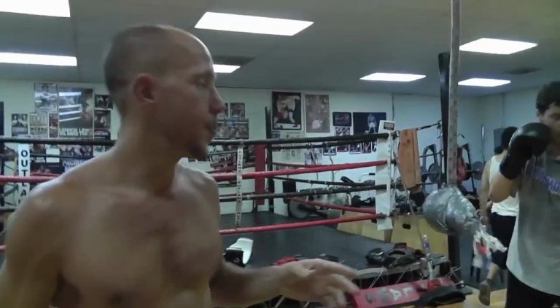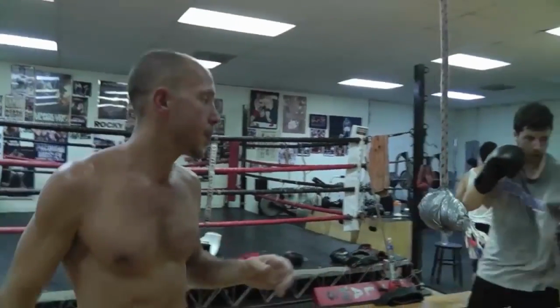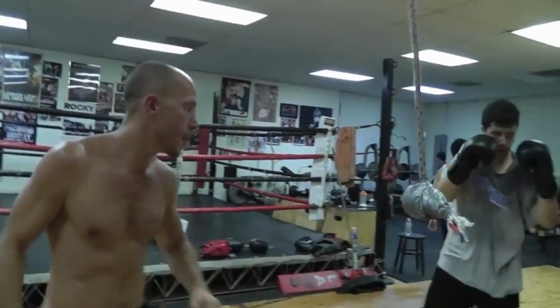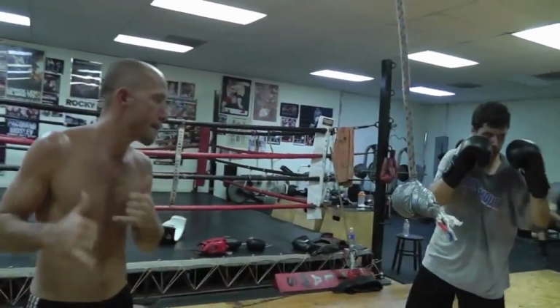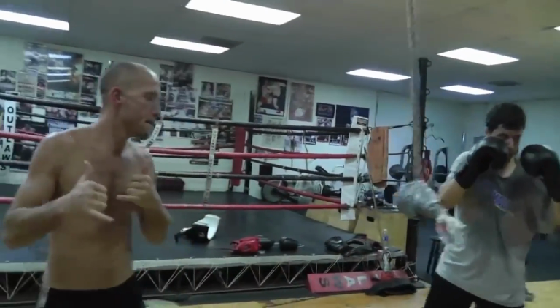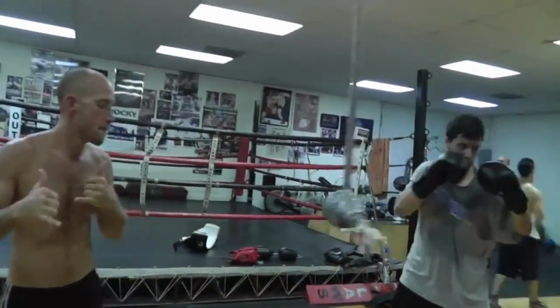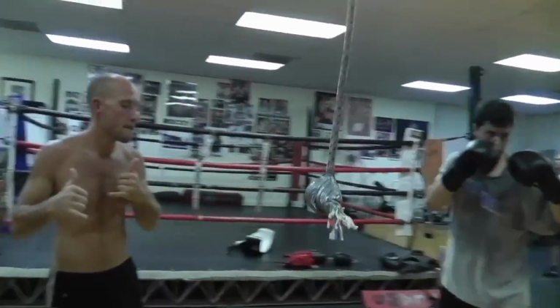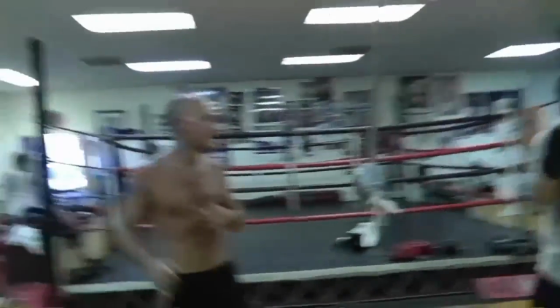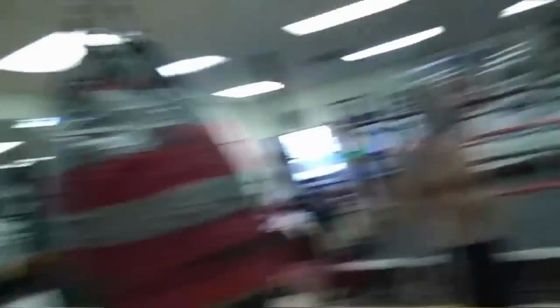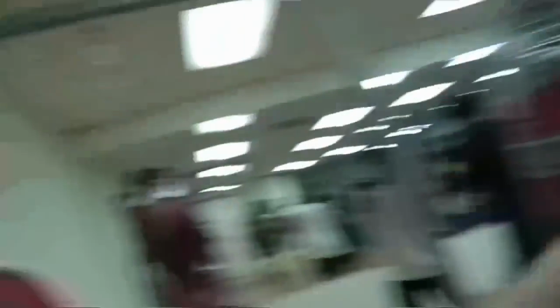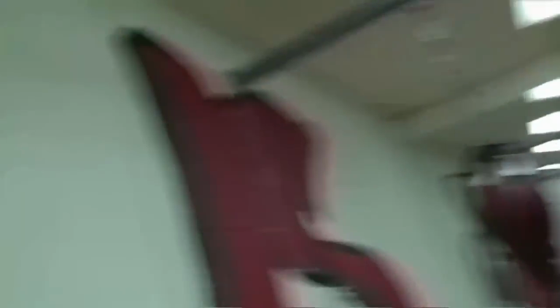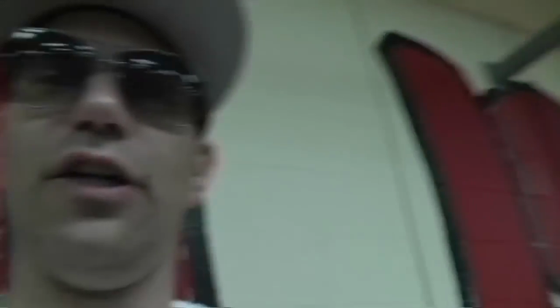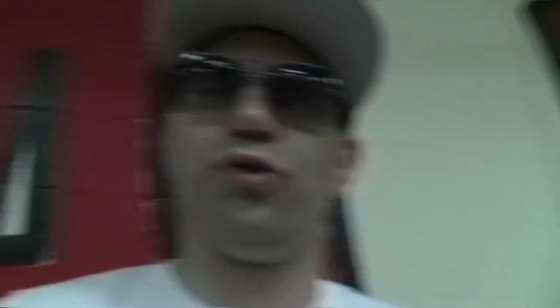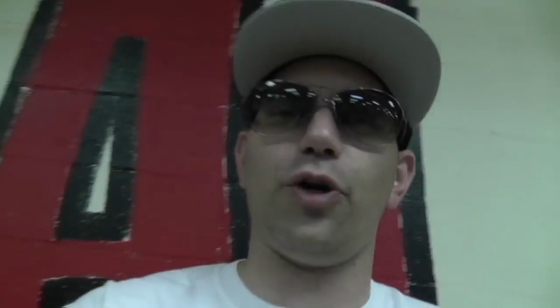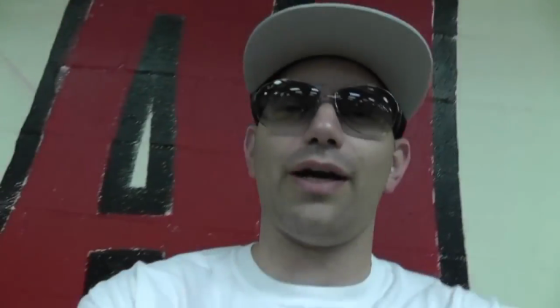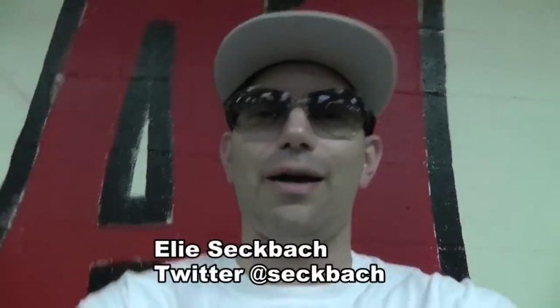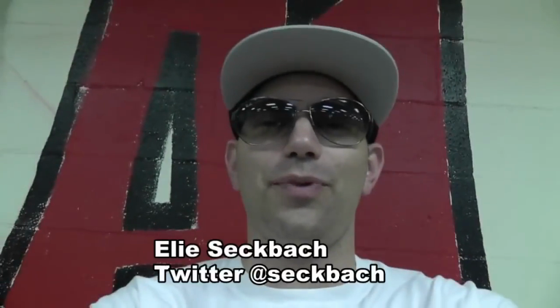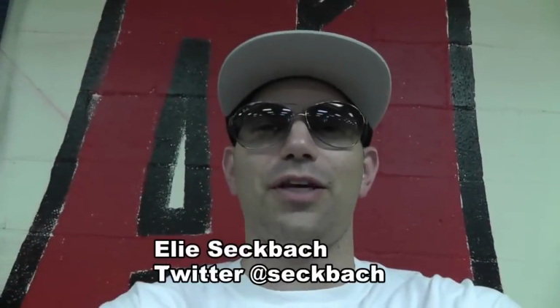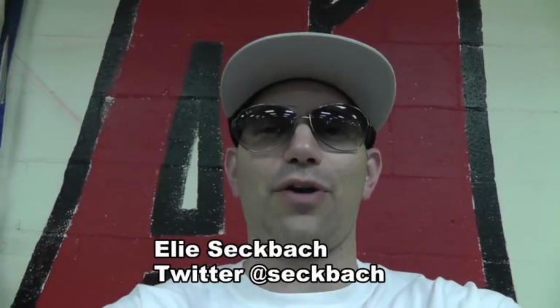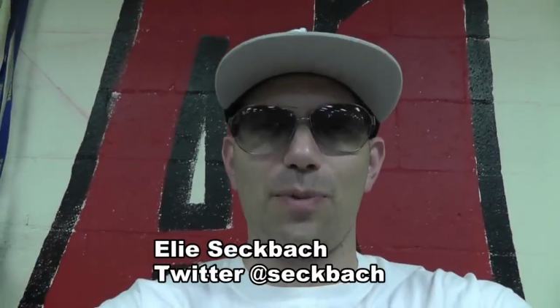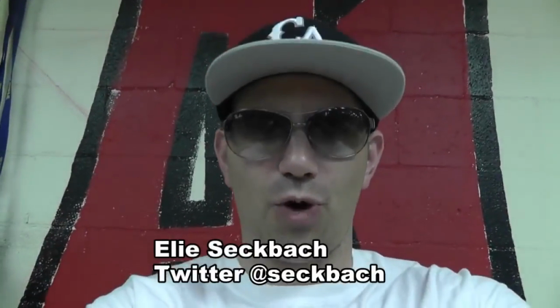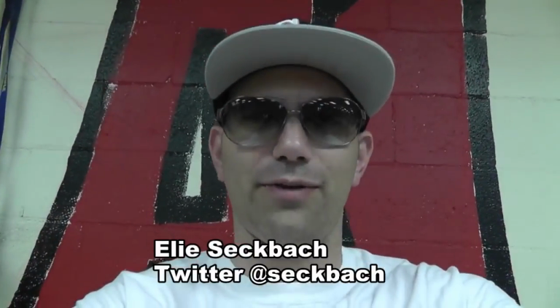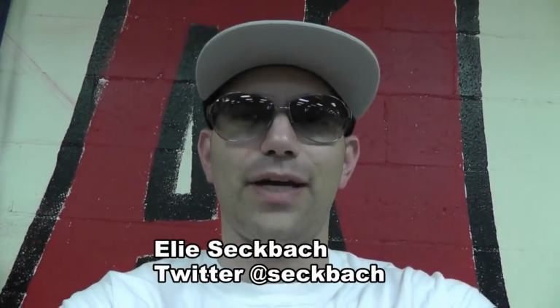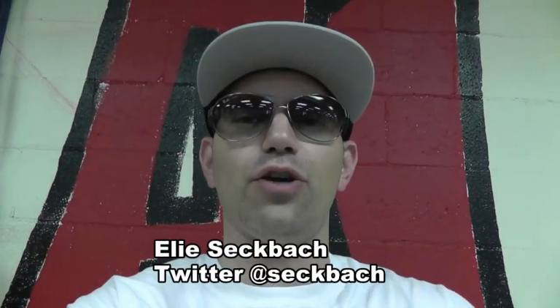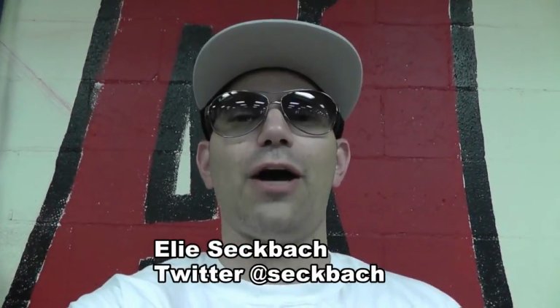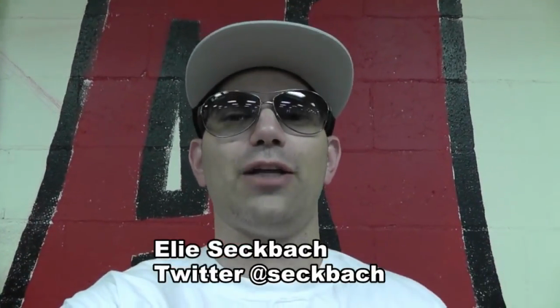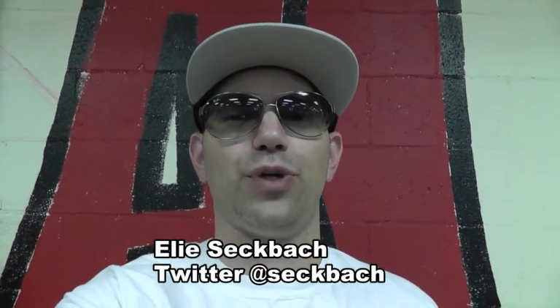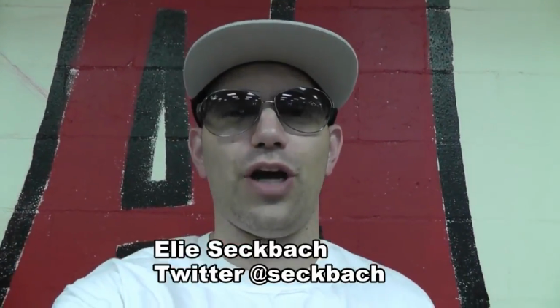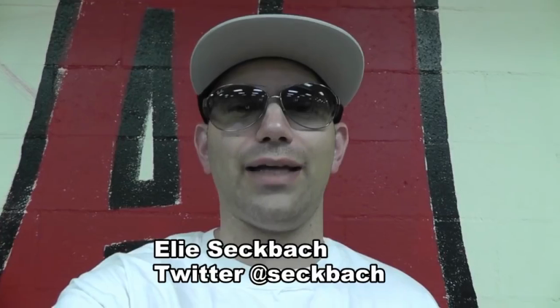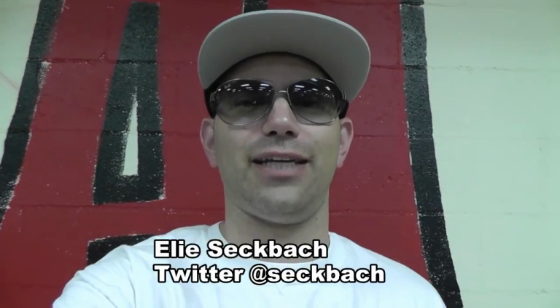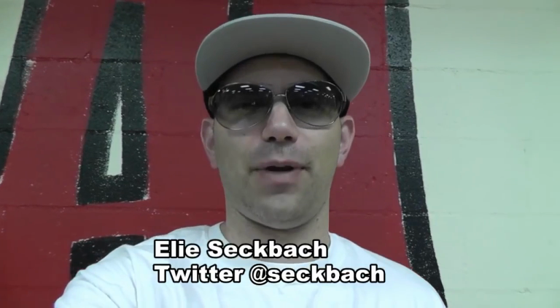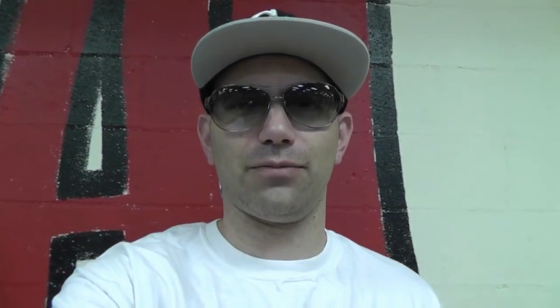There you have it. You can follow me on Twitter at SecFact.